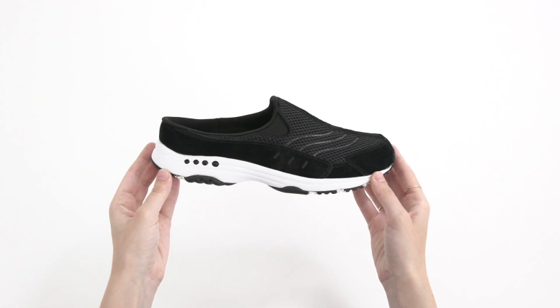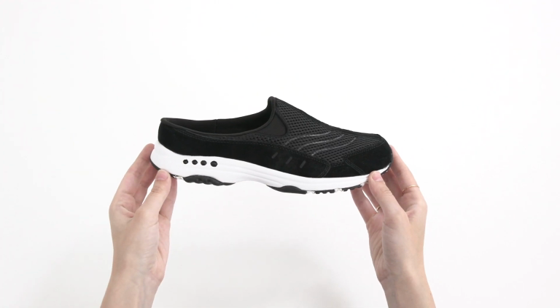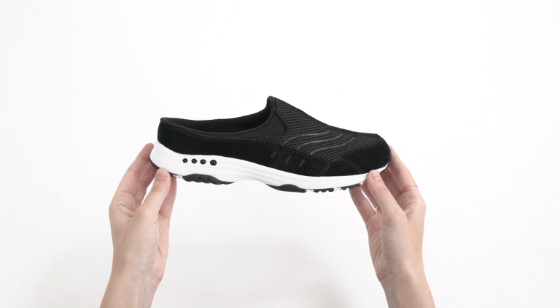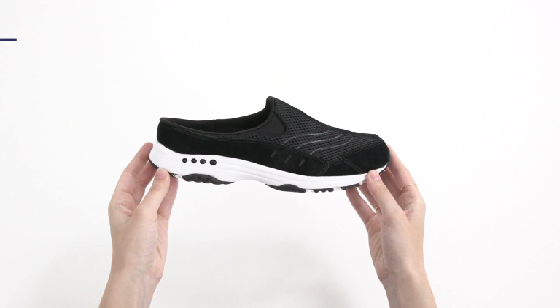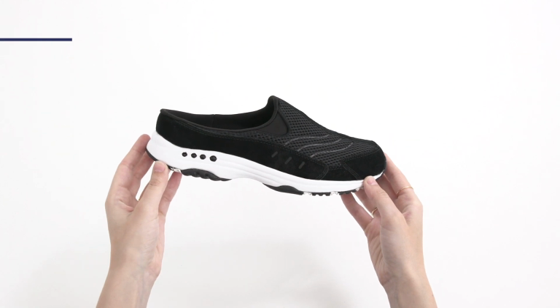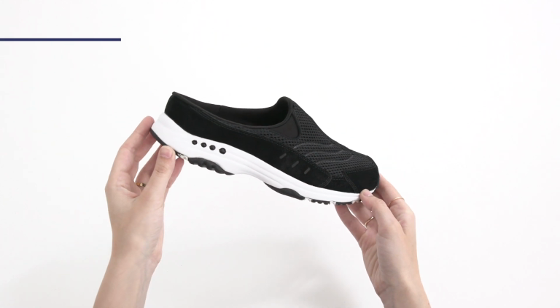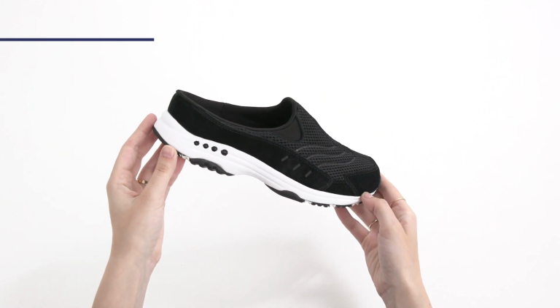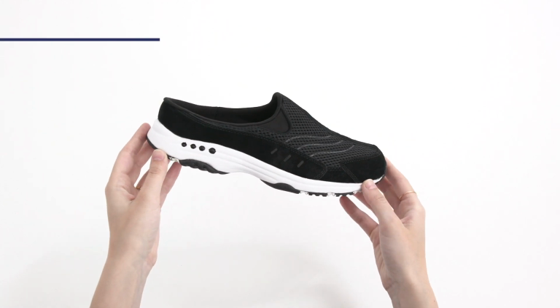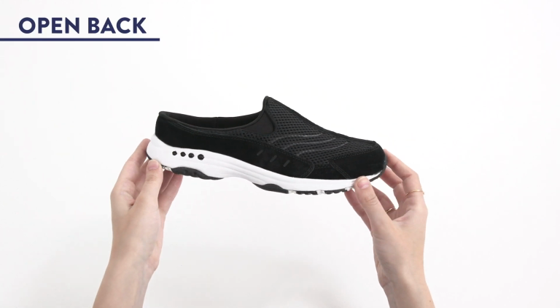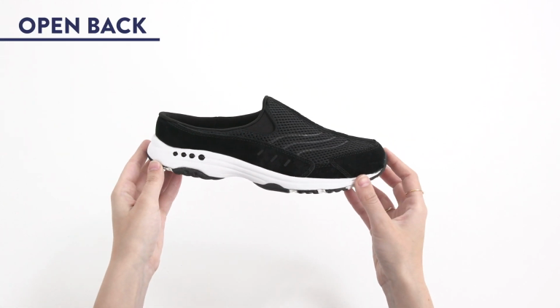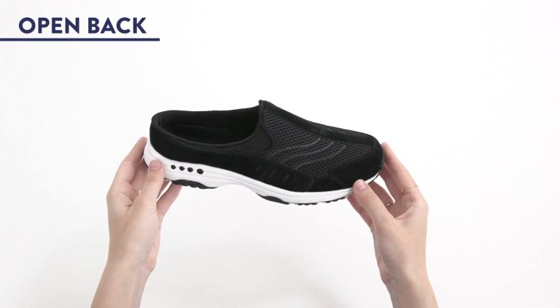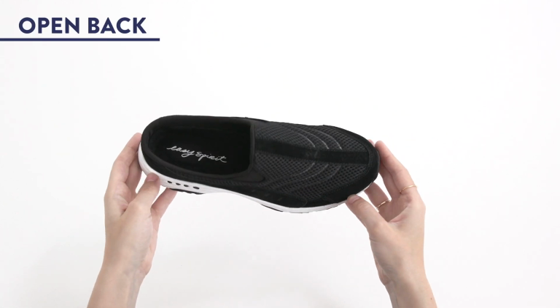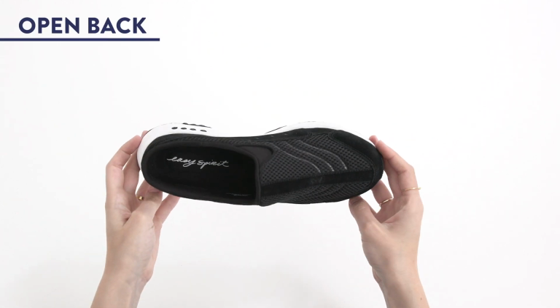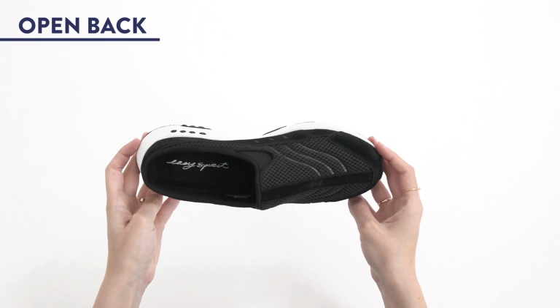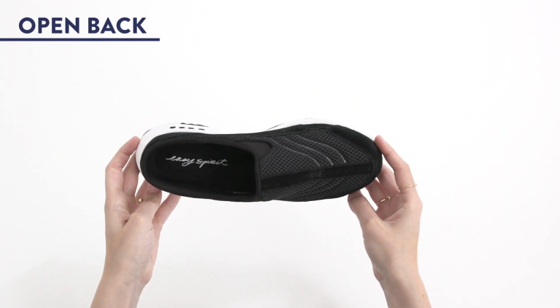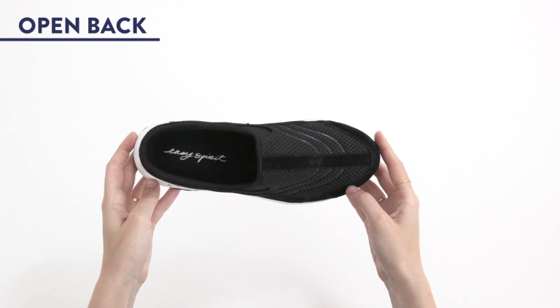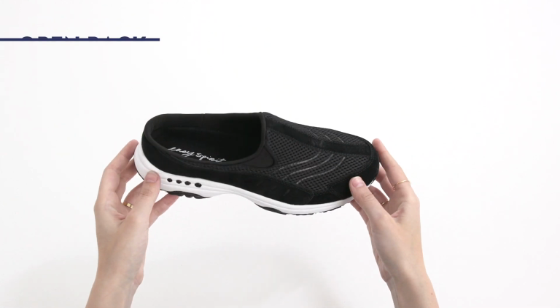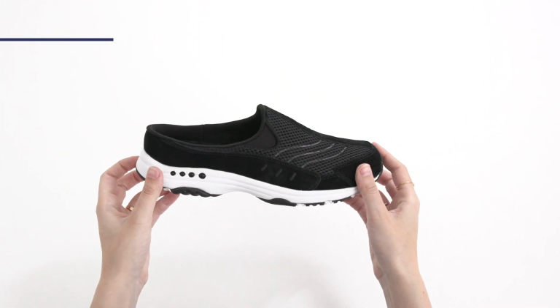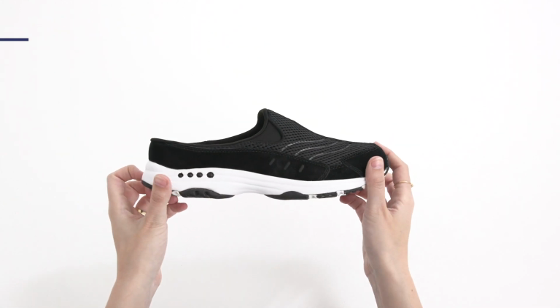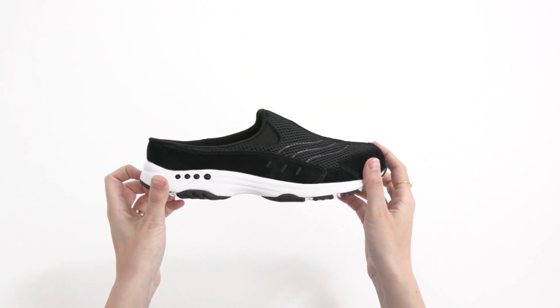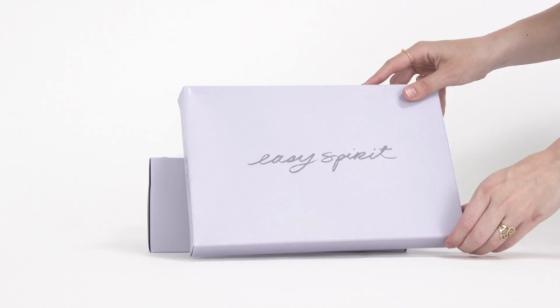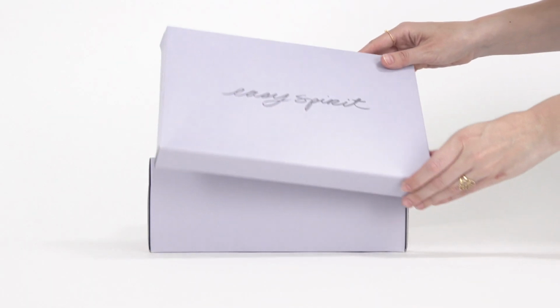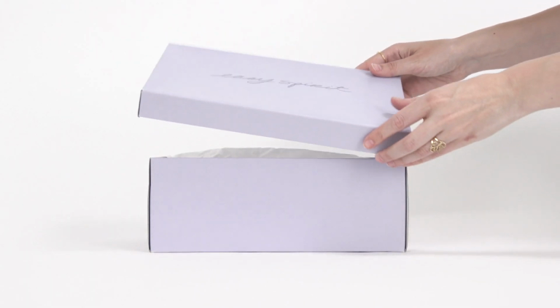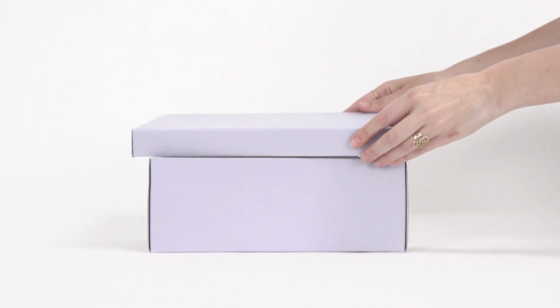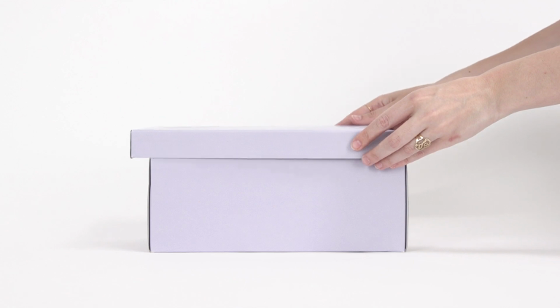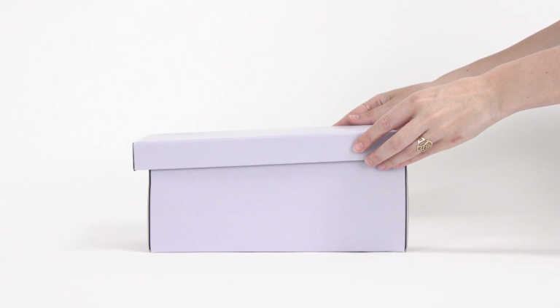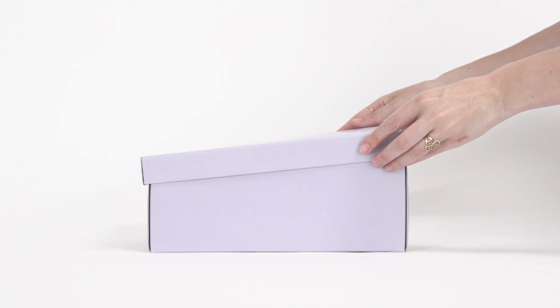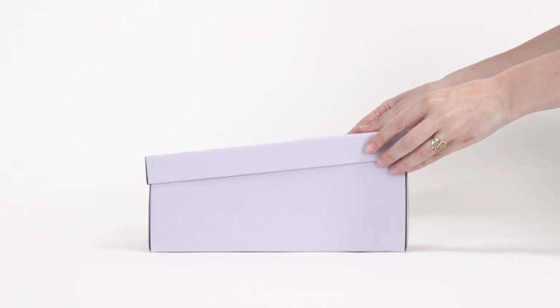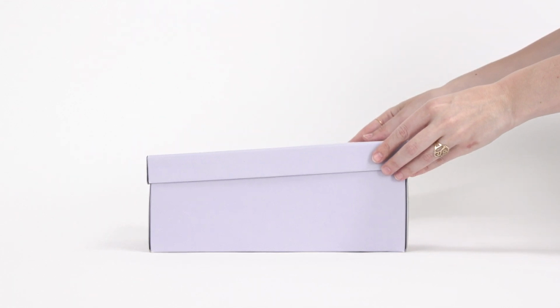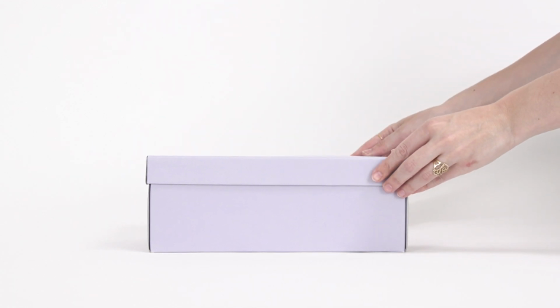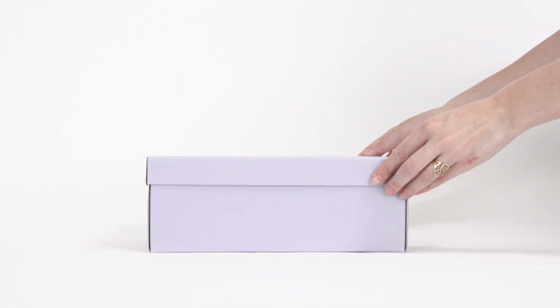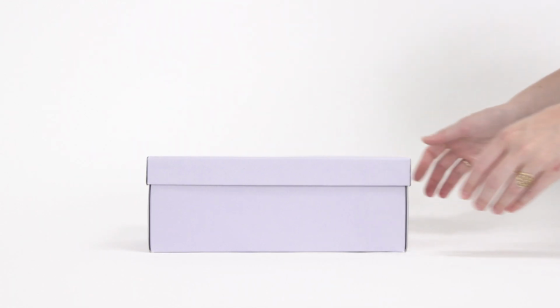And finally, the minimal upper features an open-backed design so there's nothing standing between you and your destination. Slip them on and go!